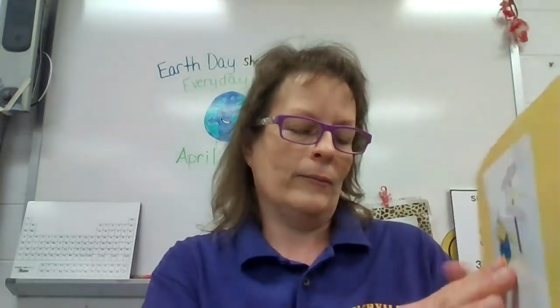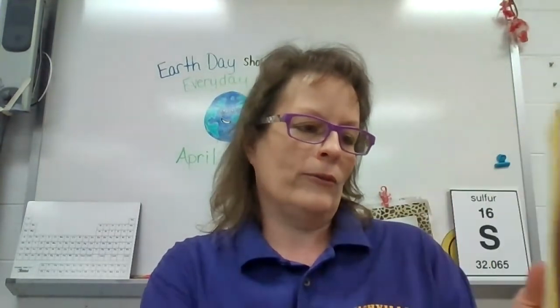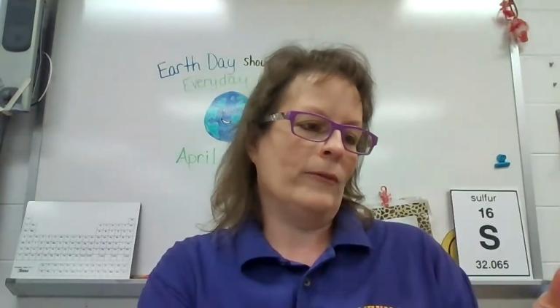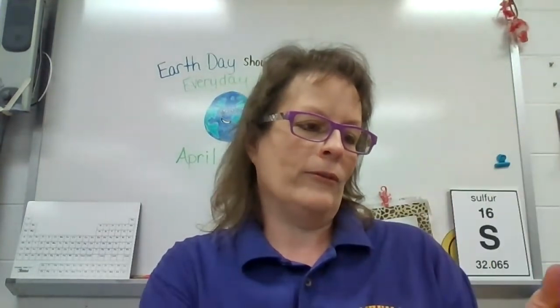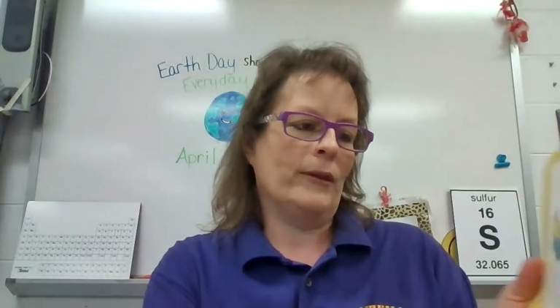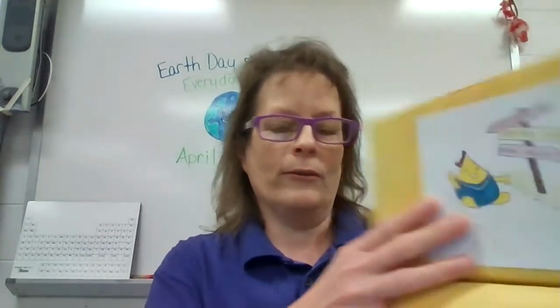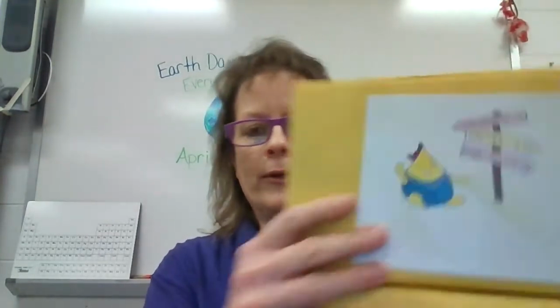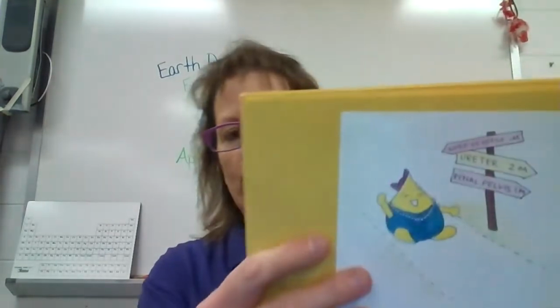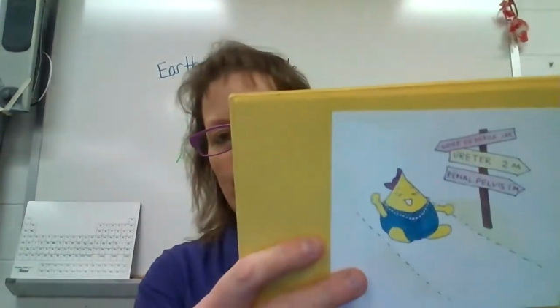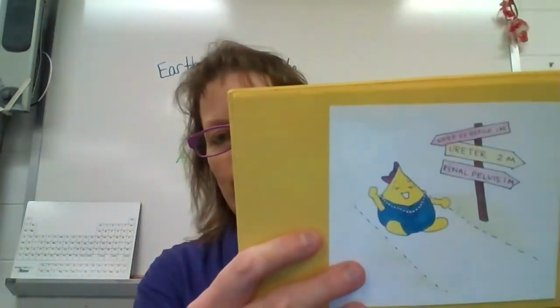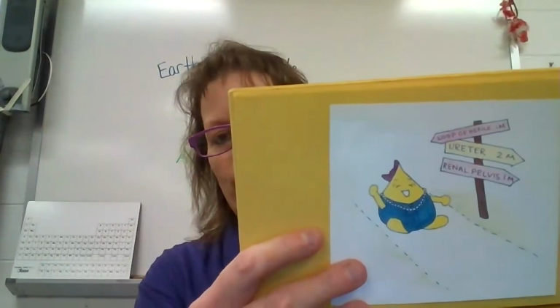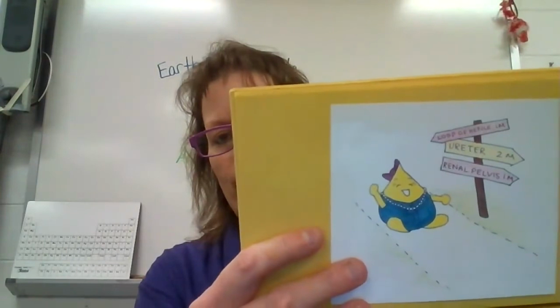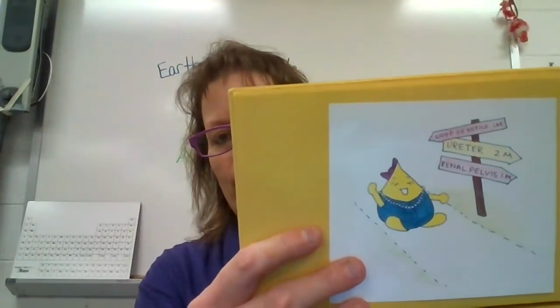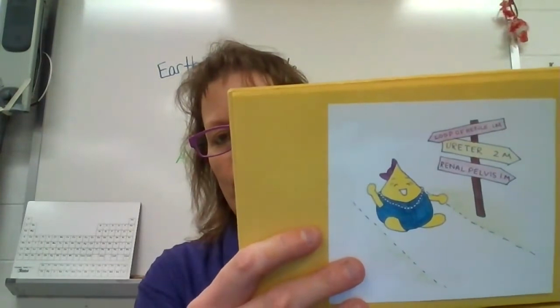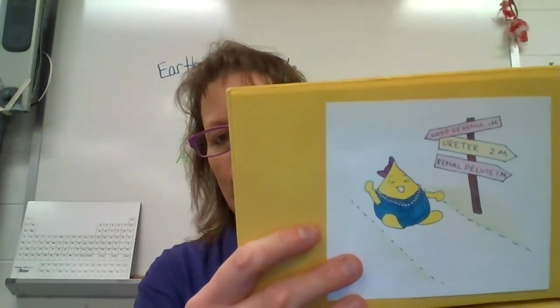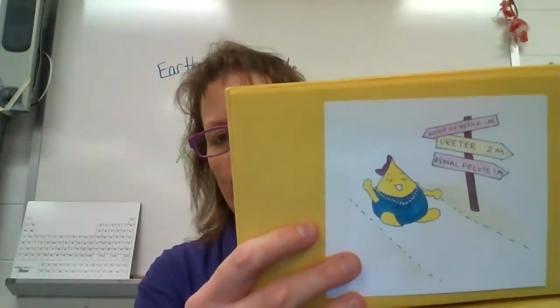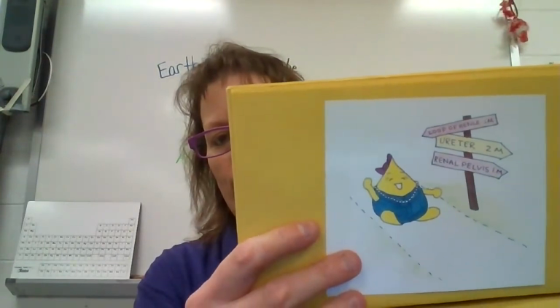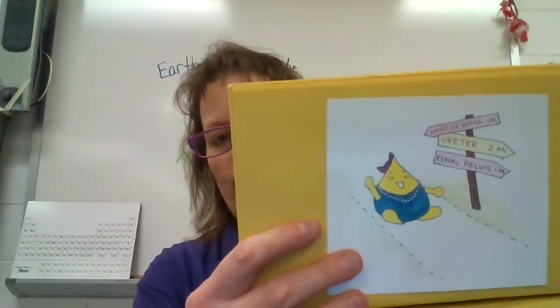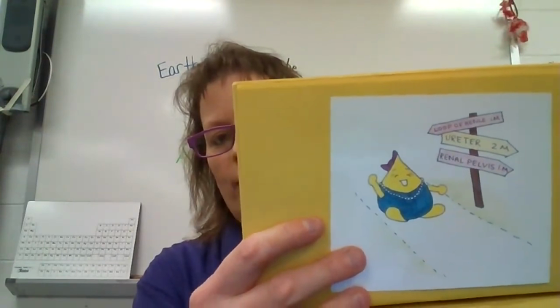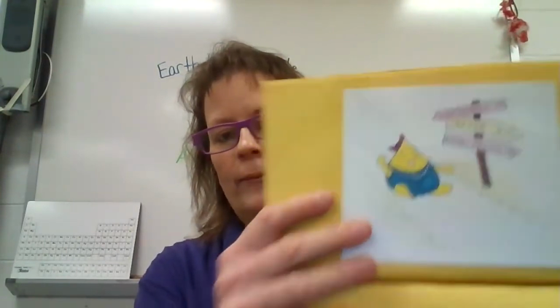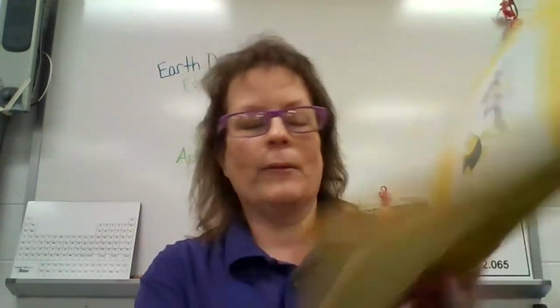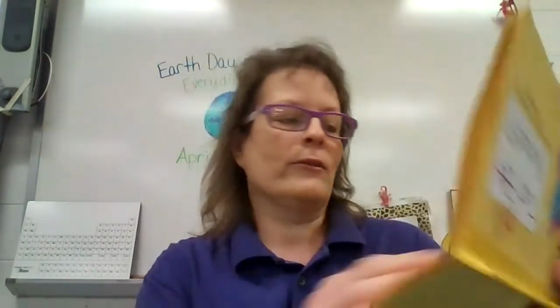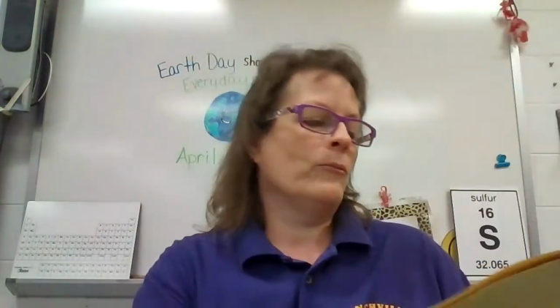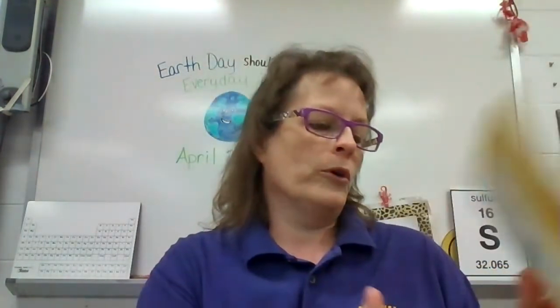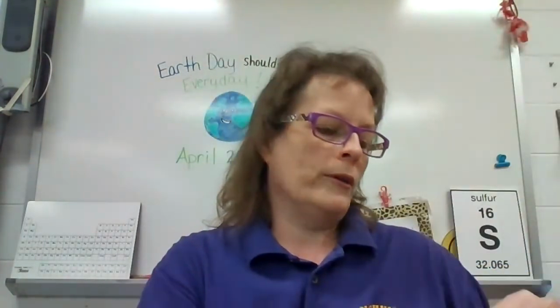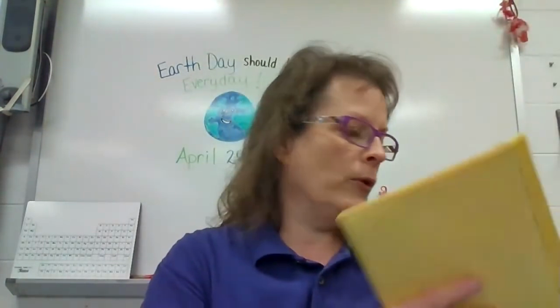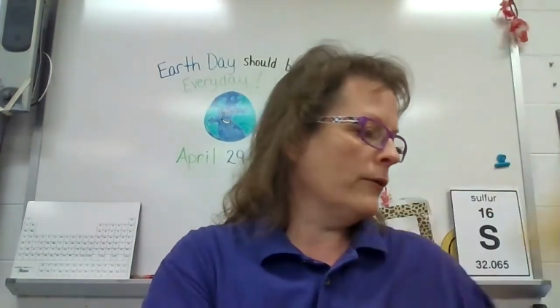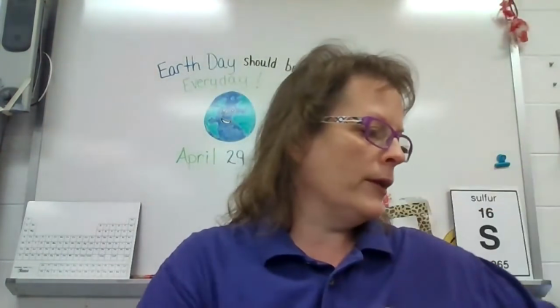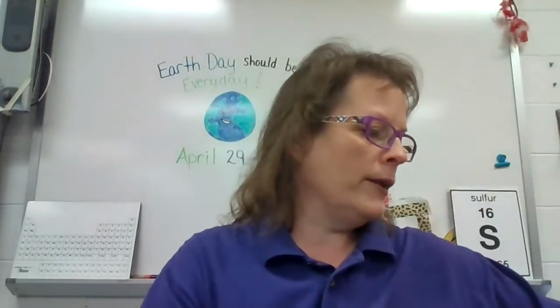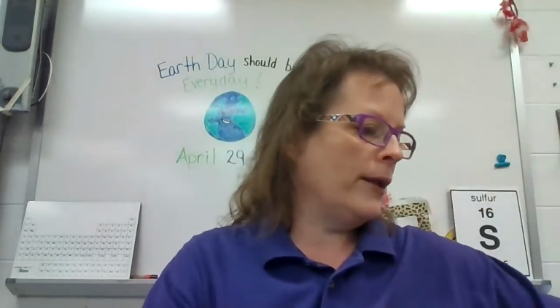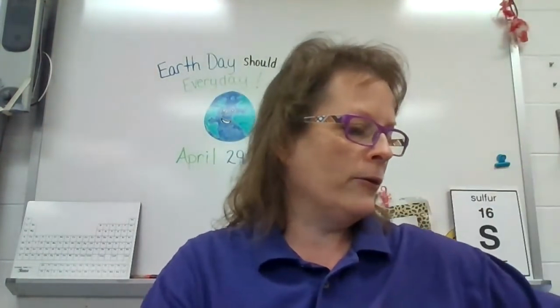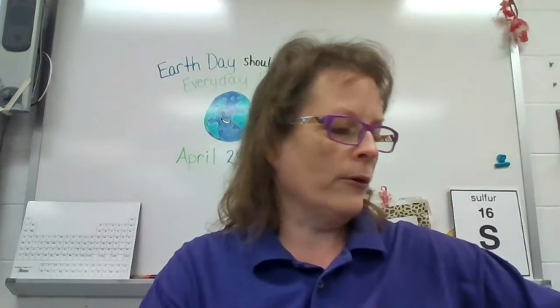She eventually has a picture of her going down the ureter. Anyway, just really well done and hand drawn.